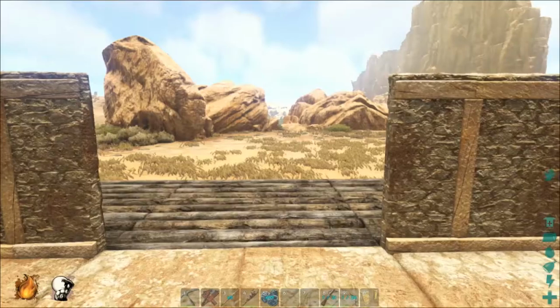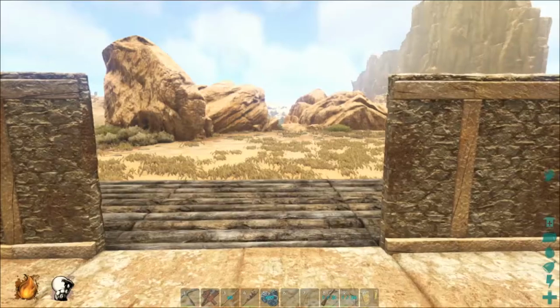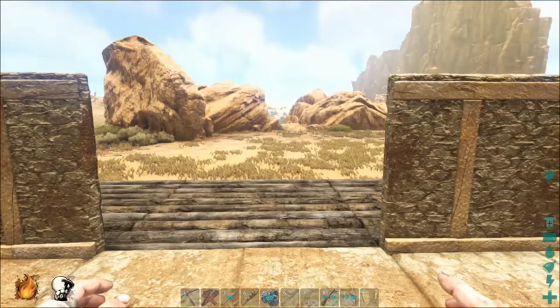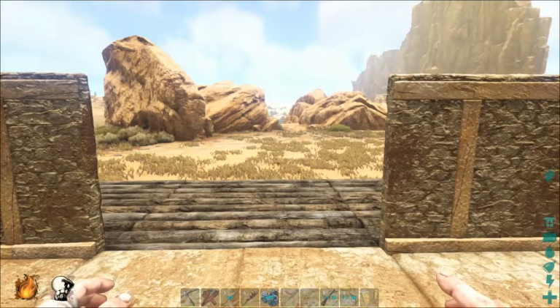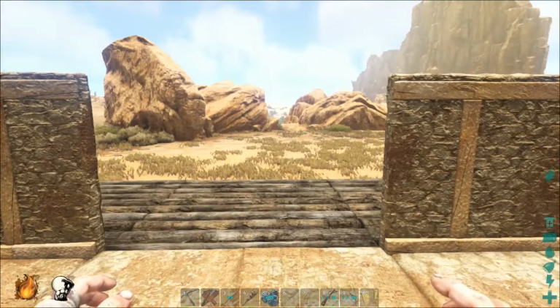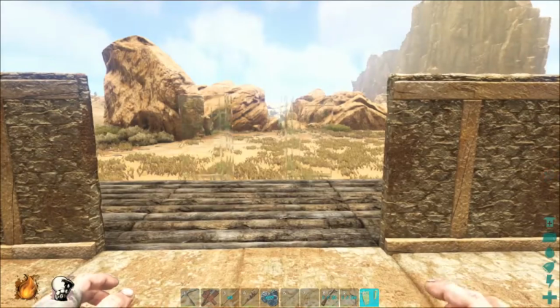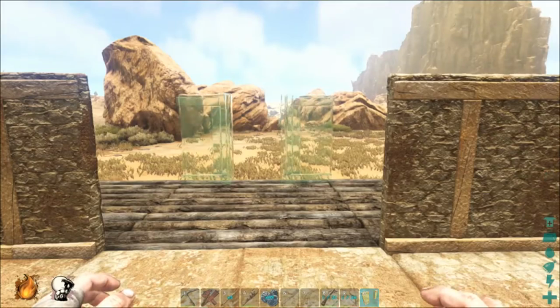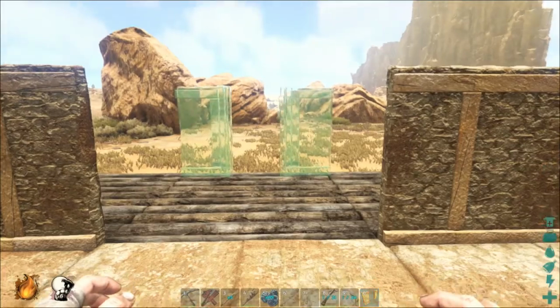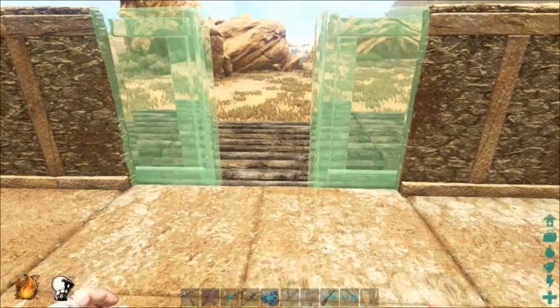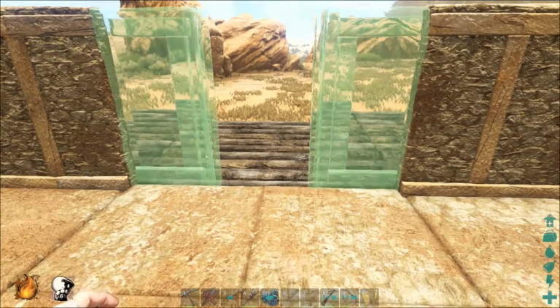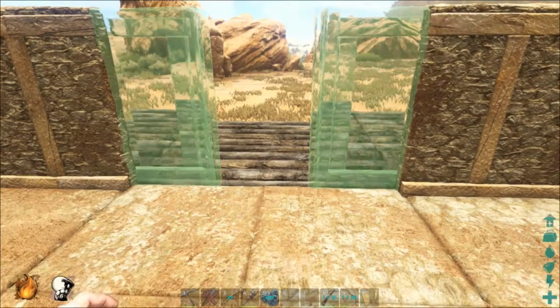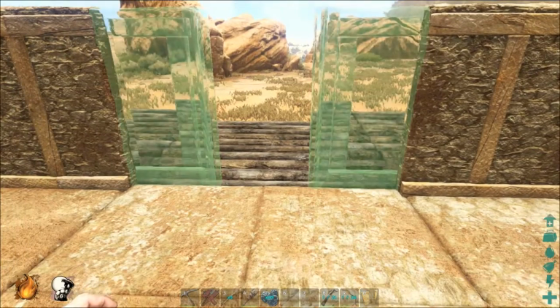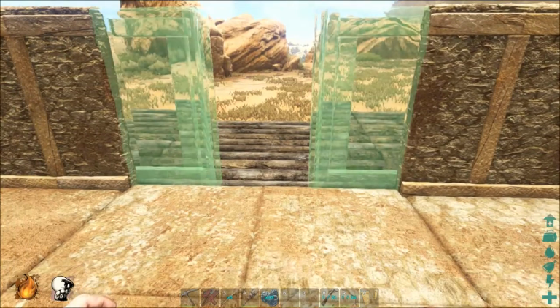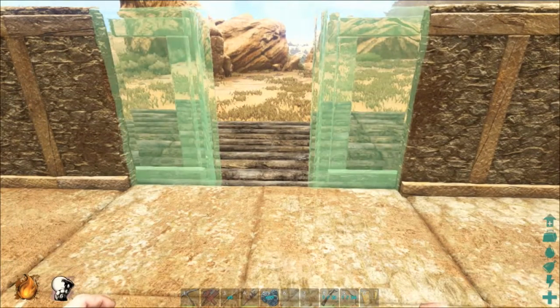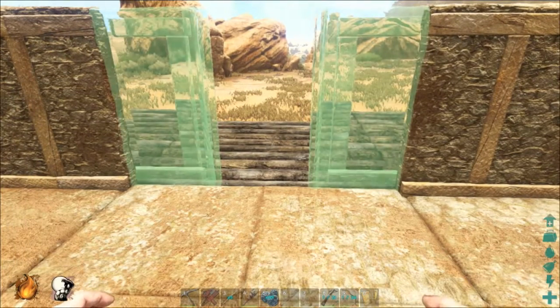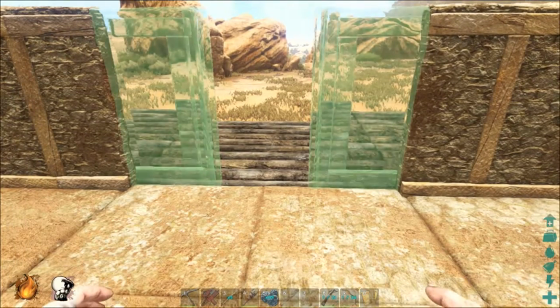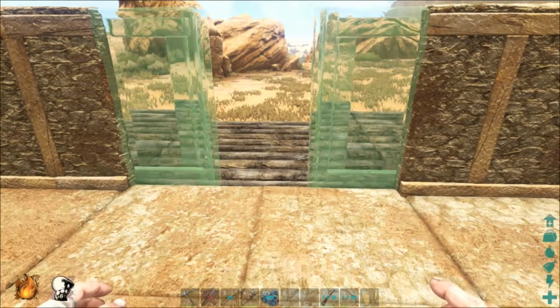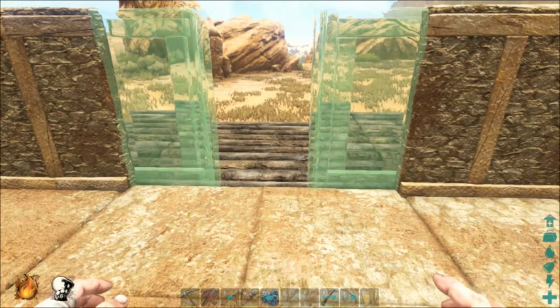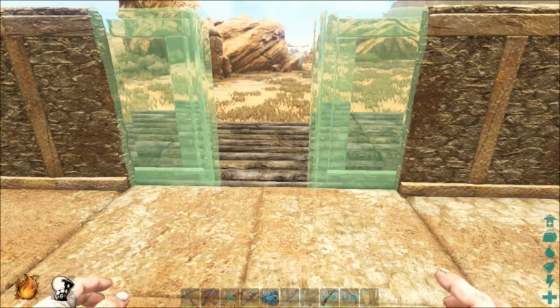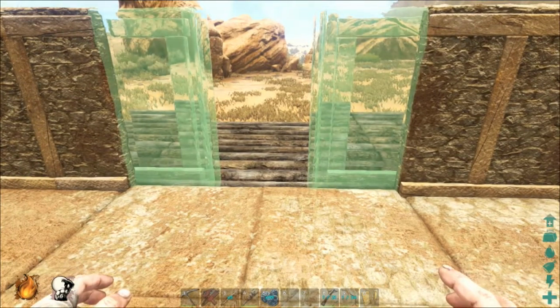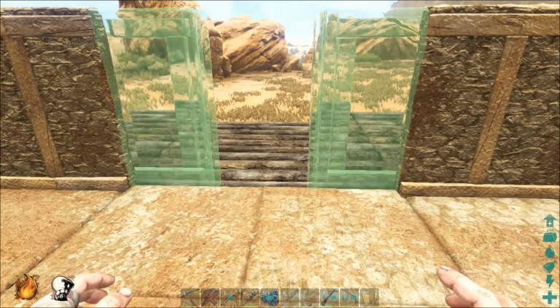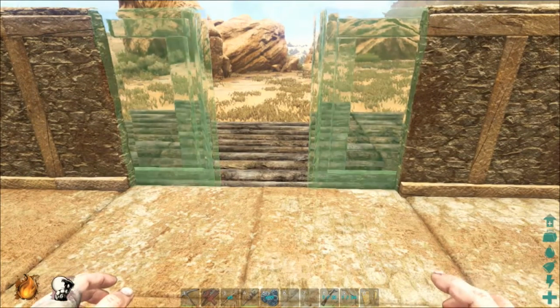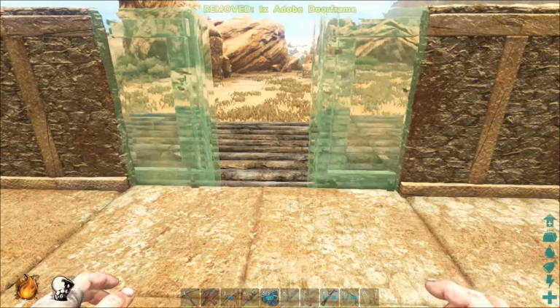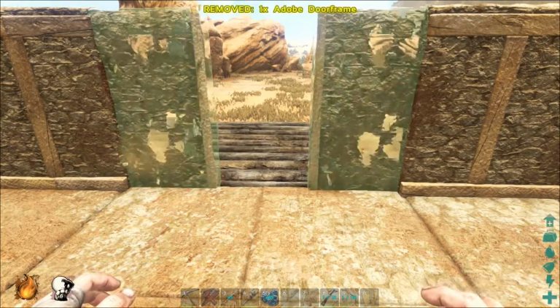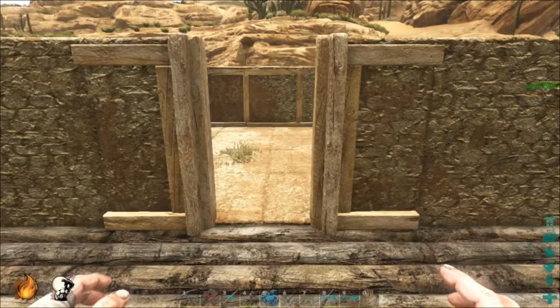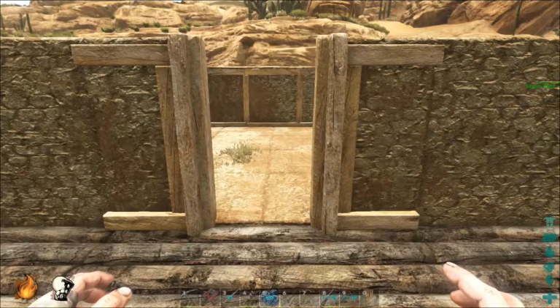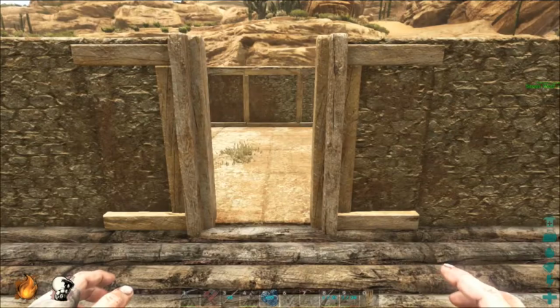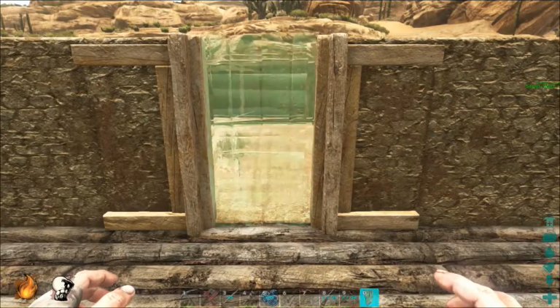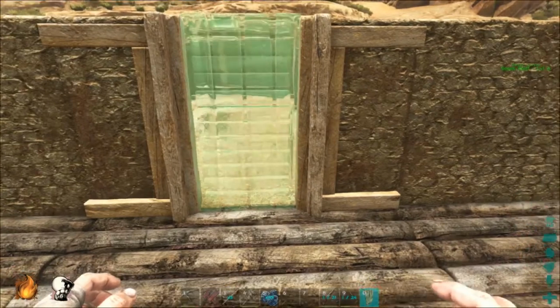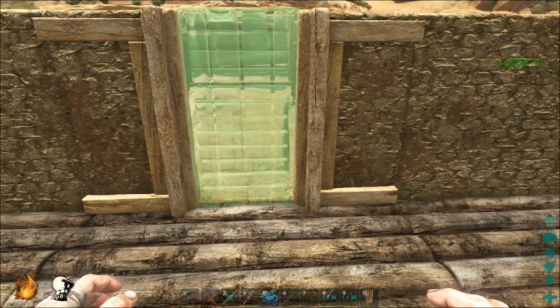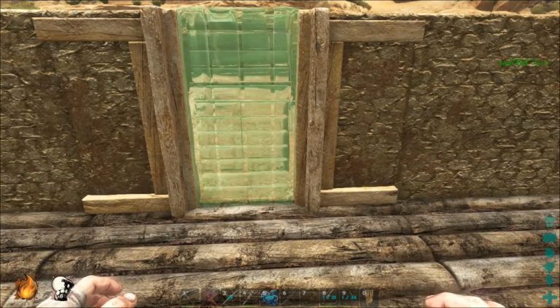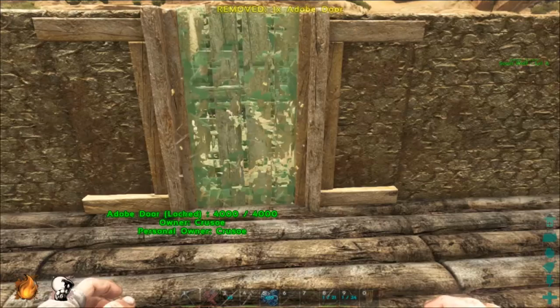Next you can add your door frame in exactly the same way you did when you placed your wall pieces, and a door can be added into the frame.